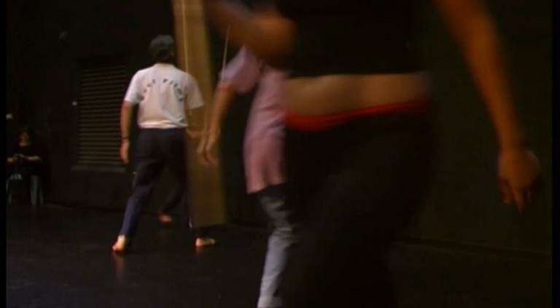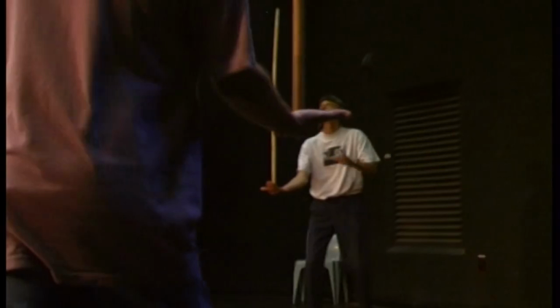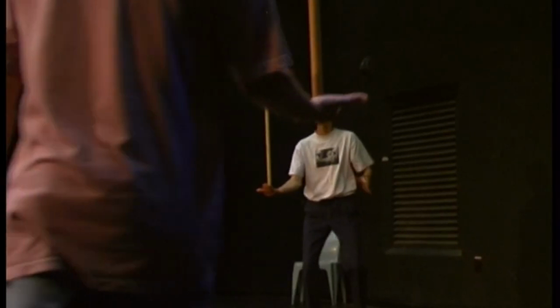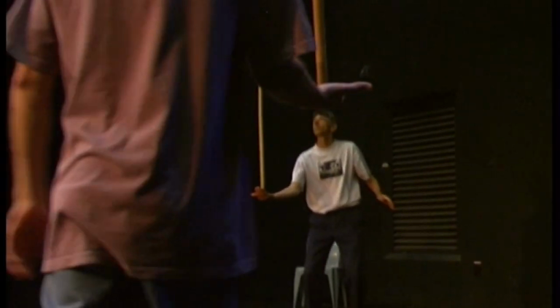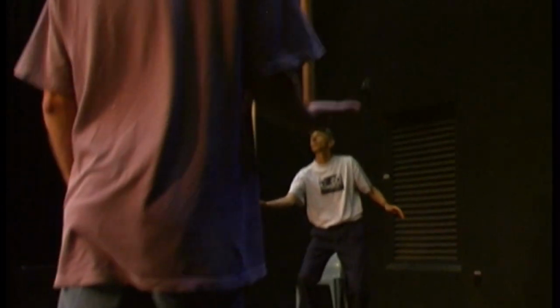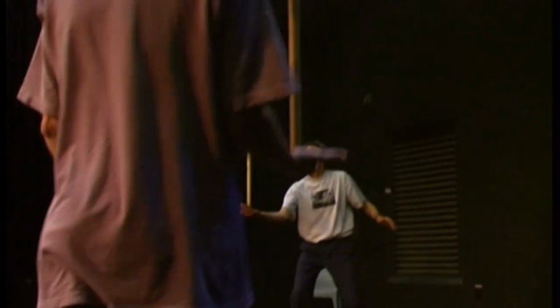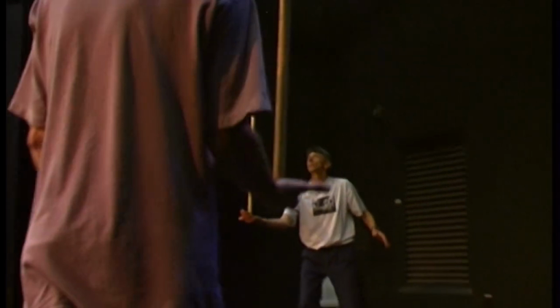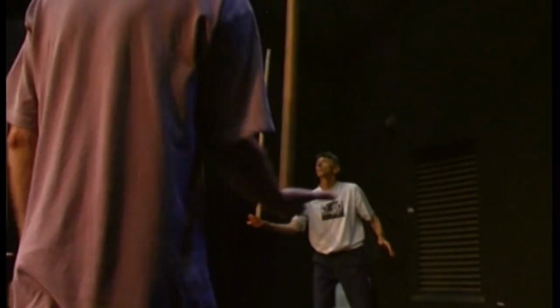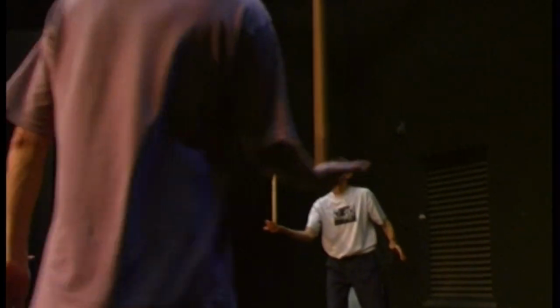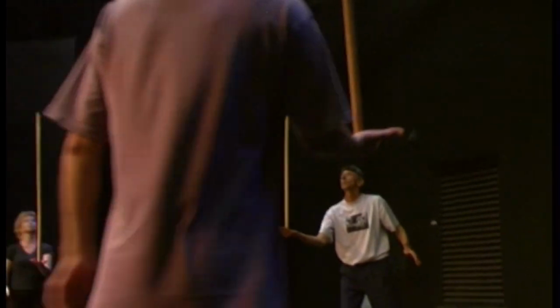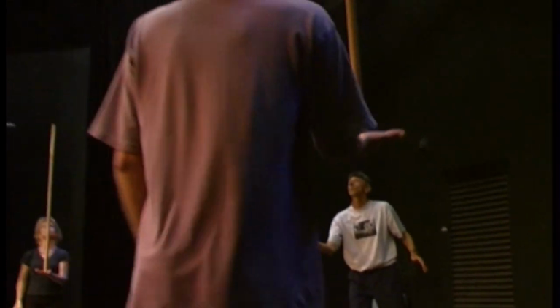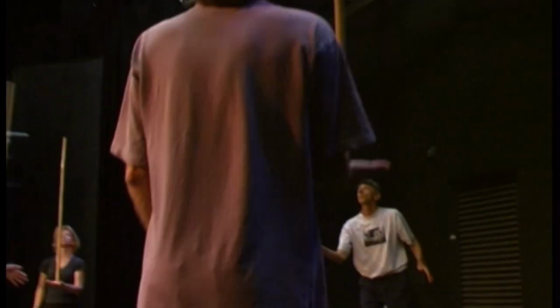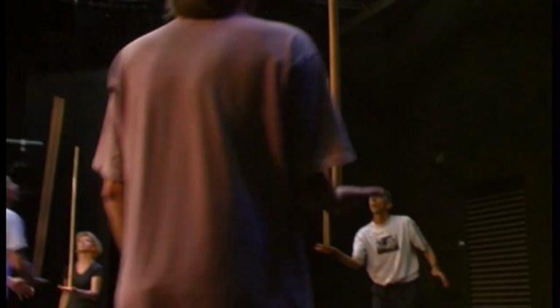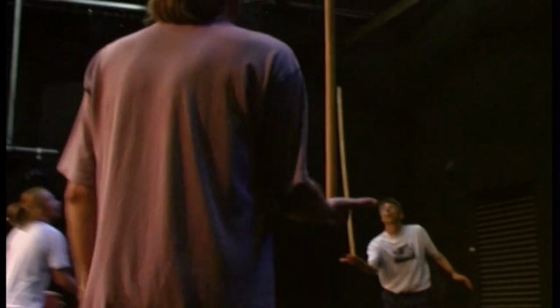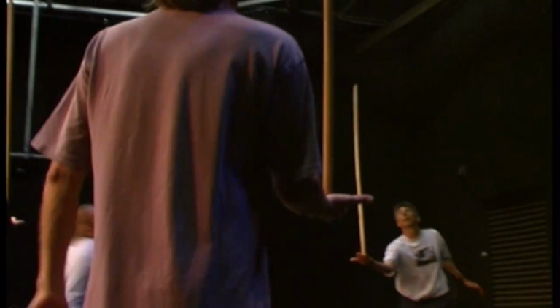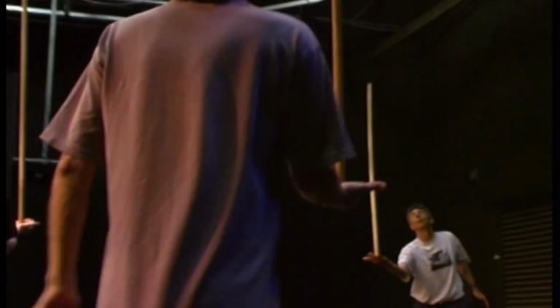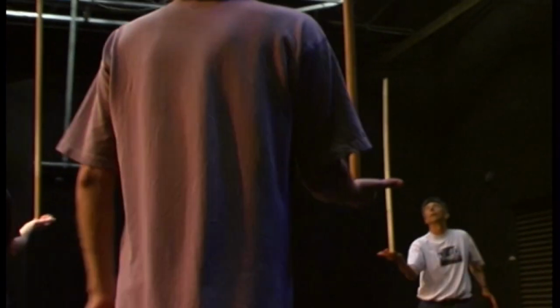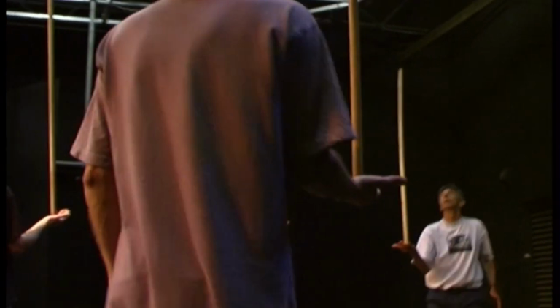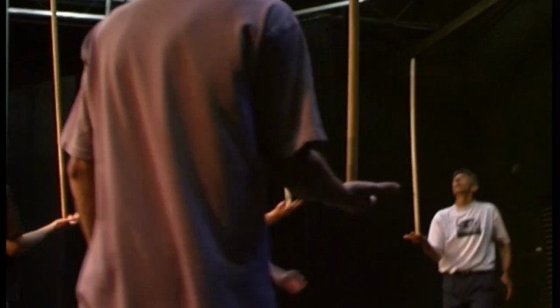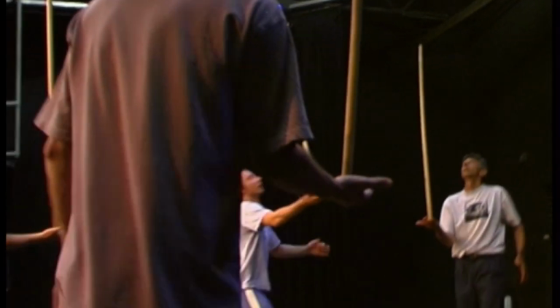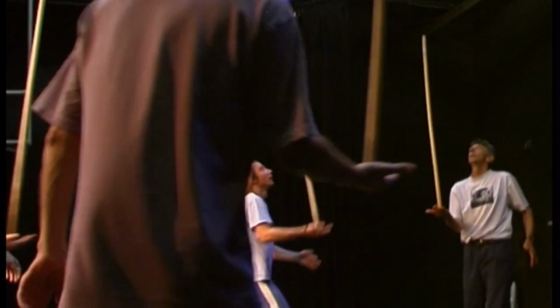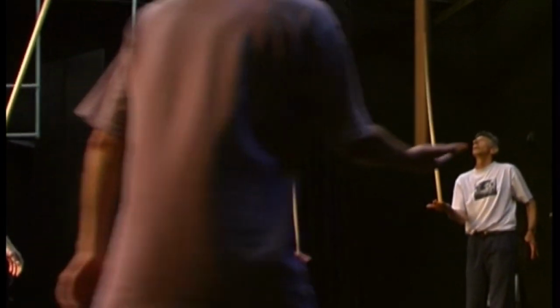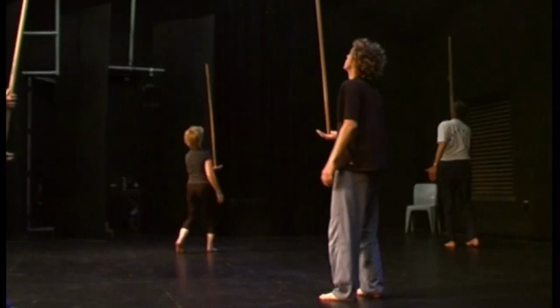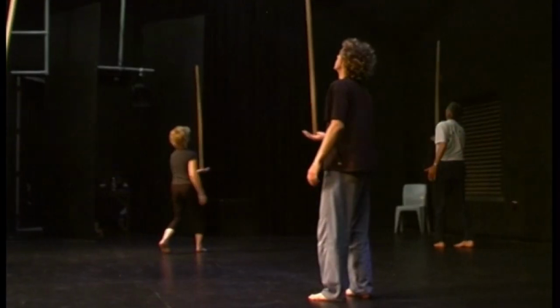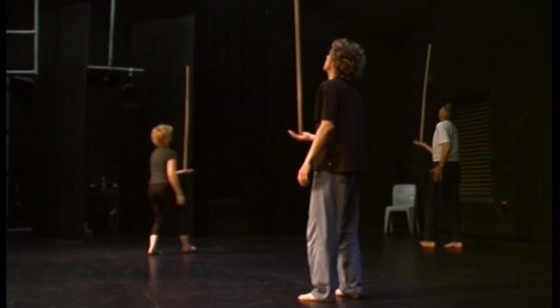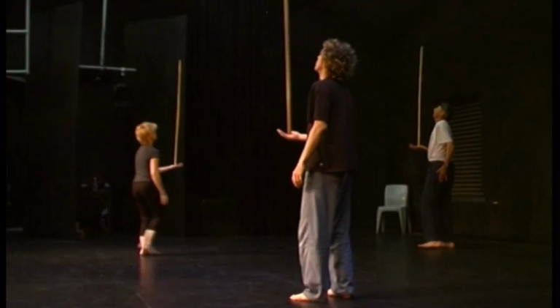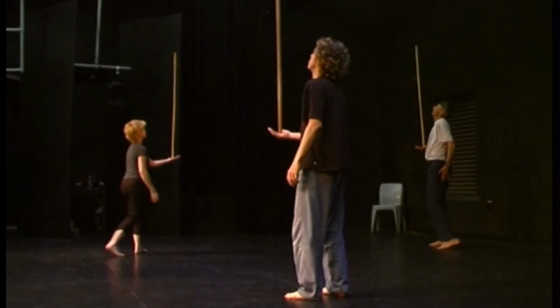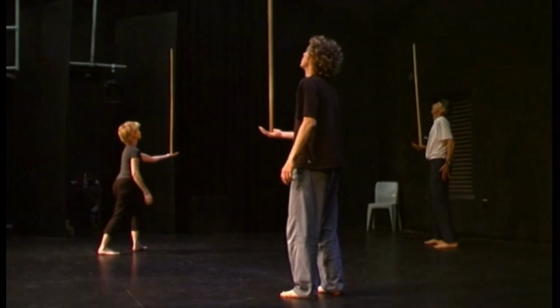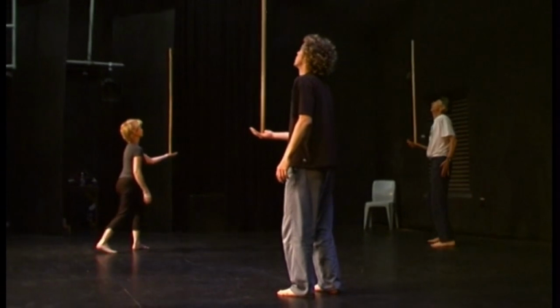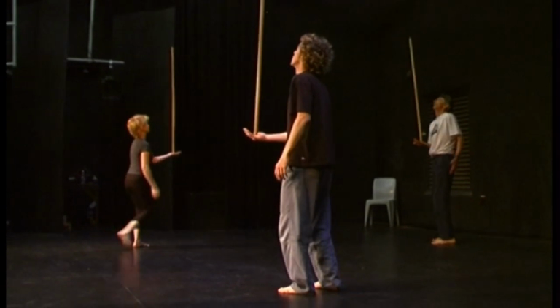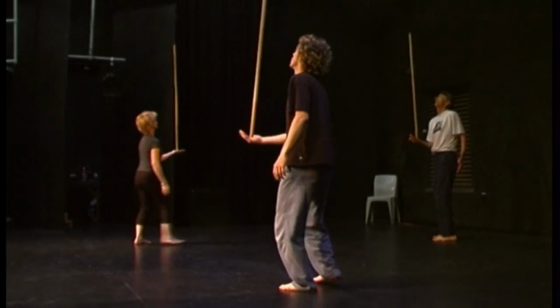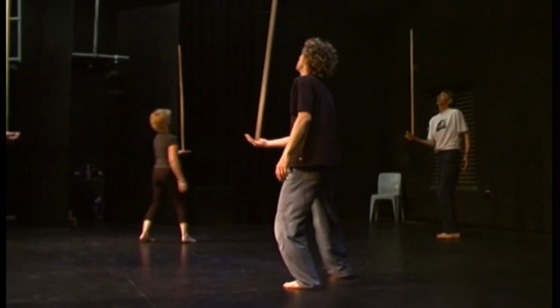Go, go, go, go, go. One of your first dance classes.